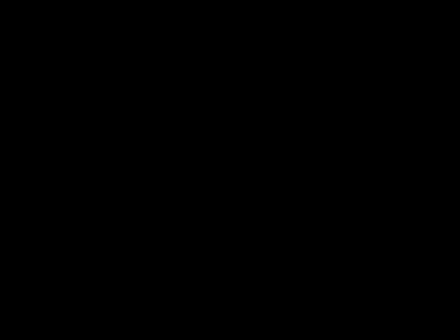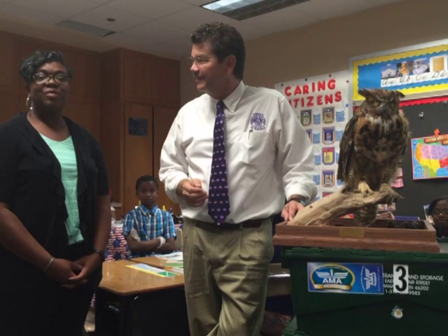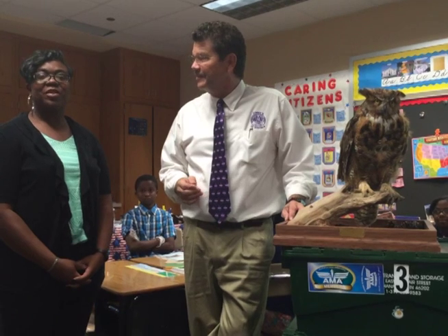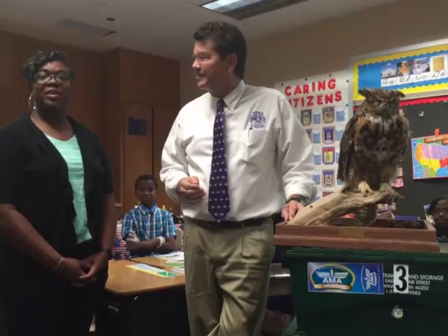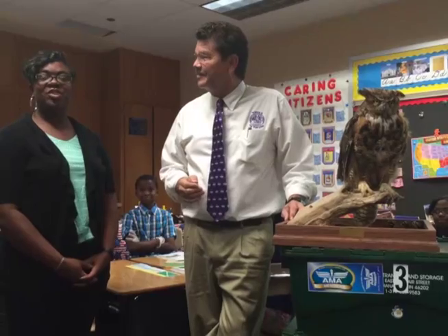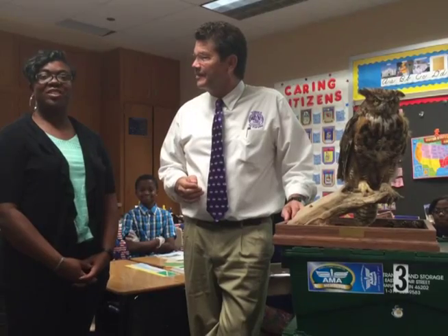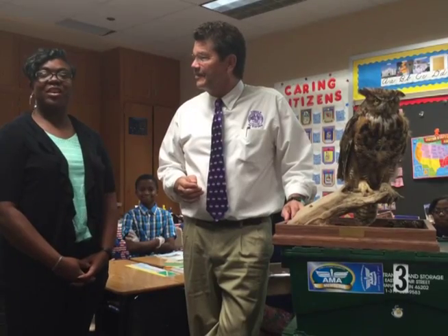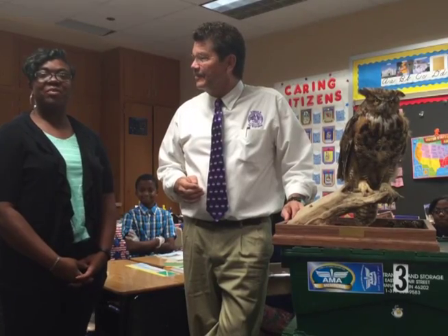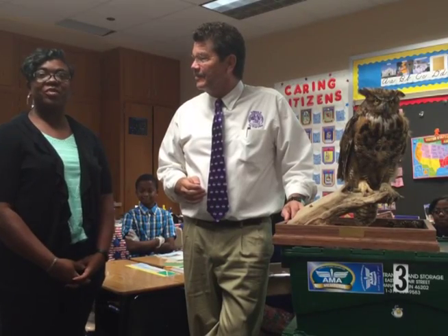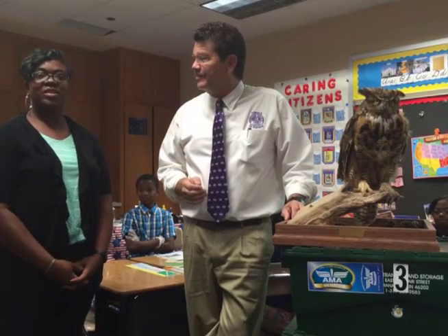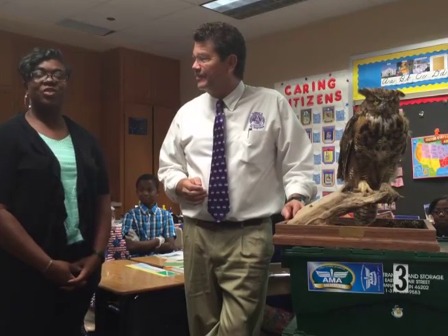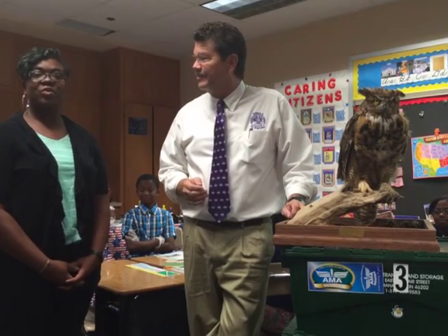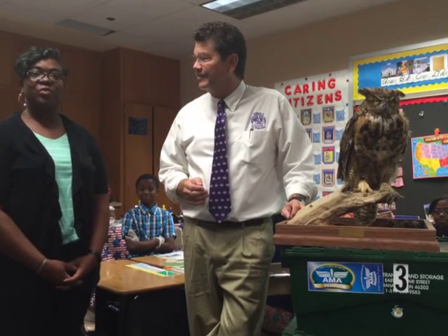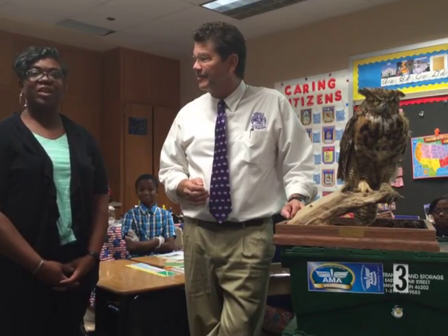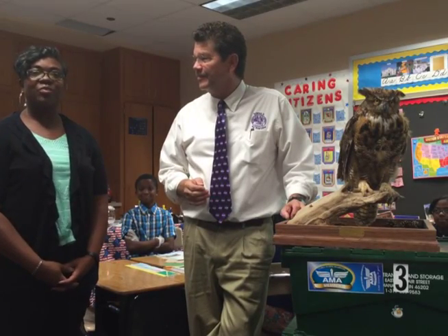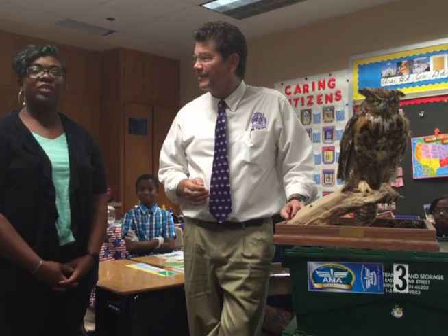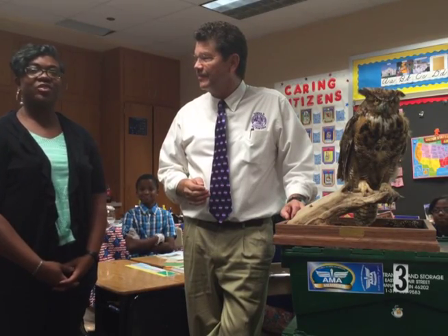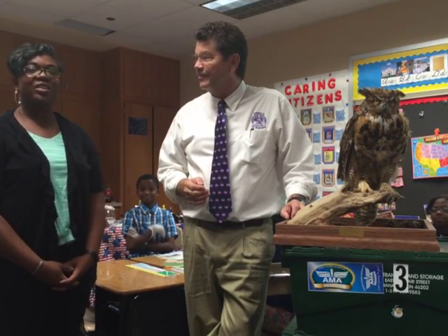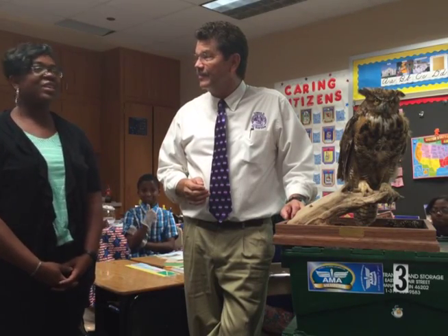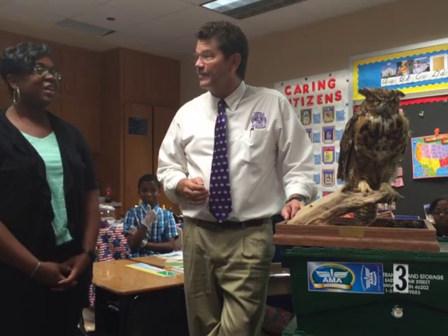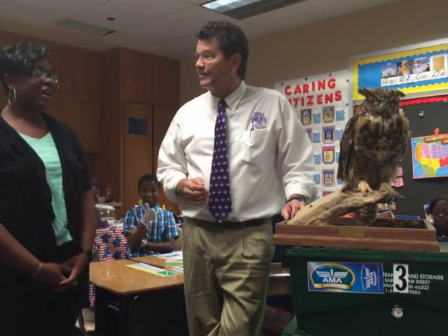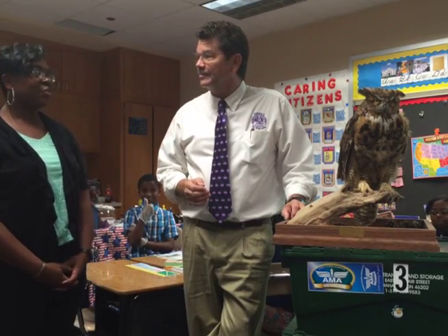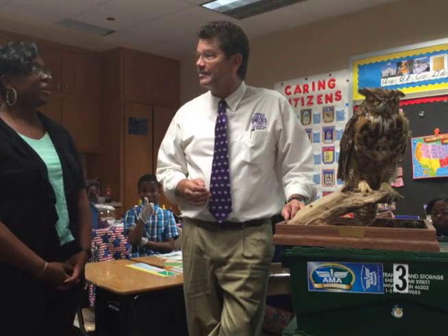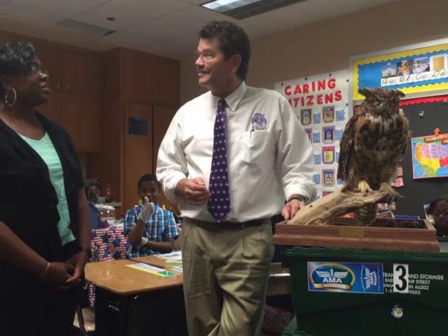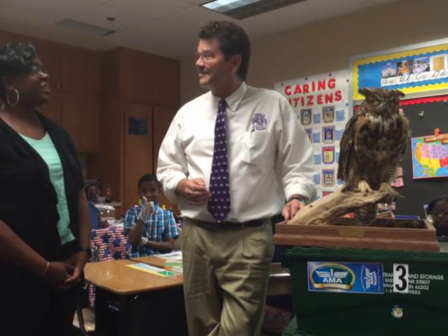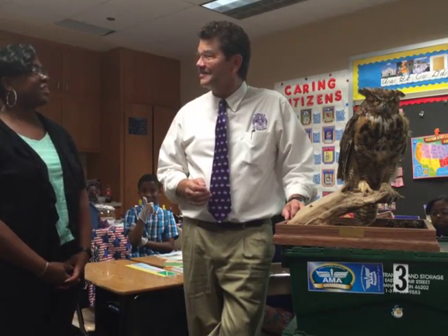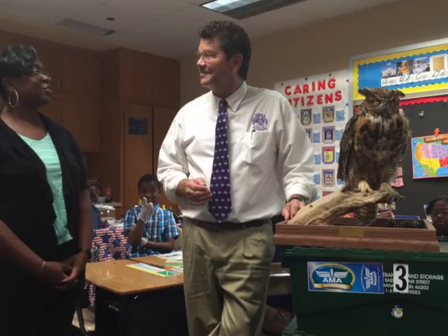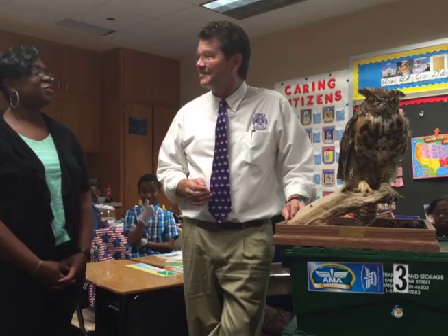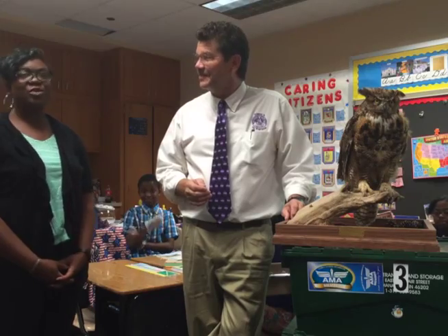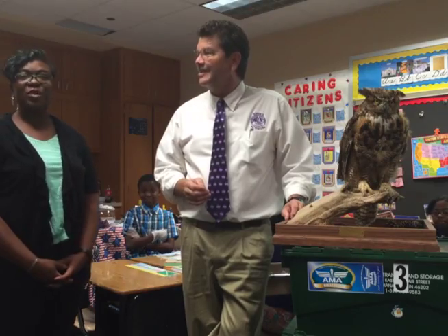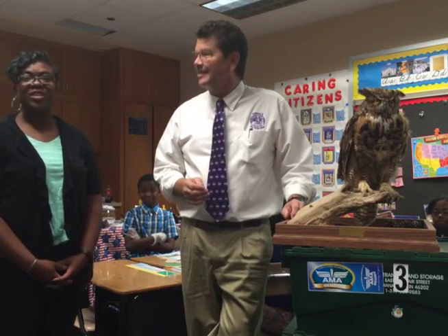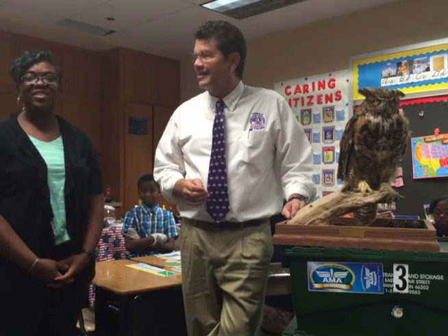Good morning, my name is Chantel Akin. I'm a 5th grade teacher at North Wayne and we are here studying owl pellets and the dissection with Mr. Rick Crossland.